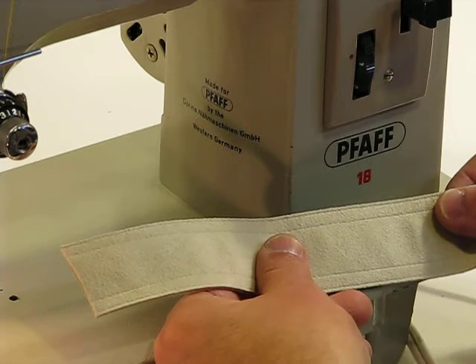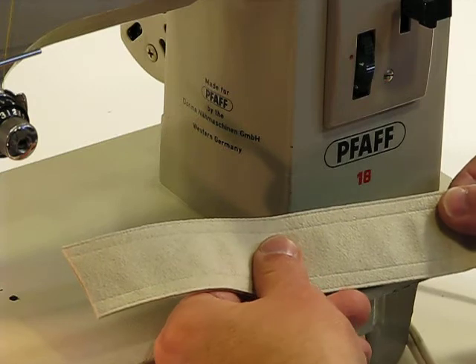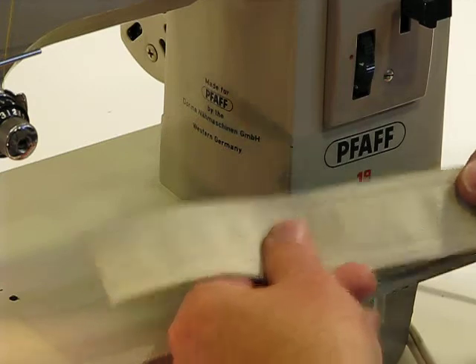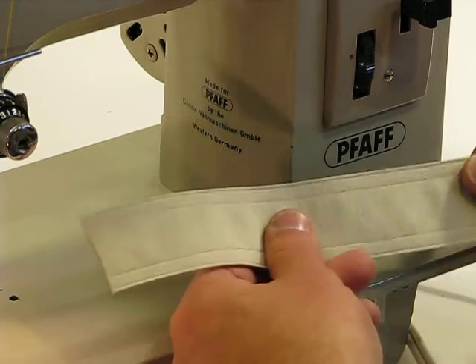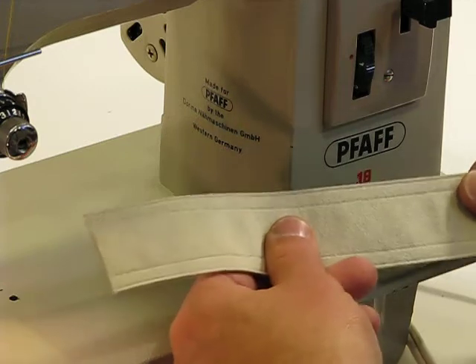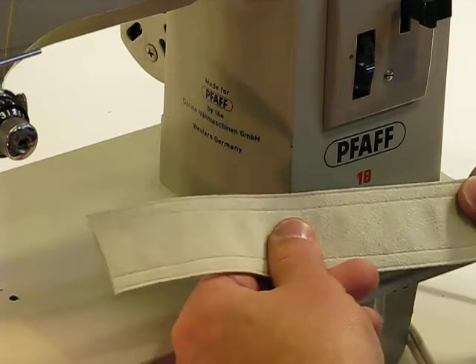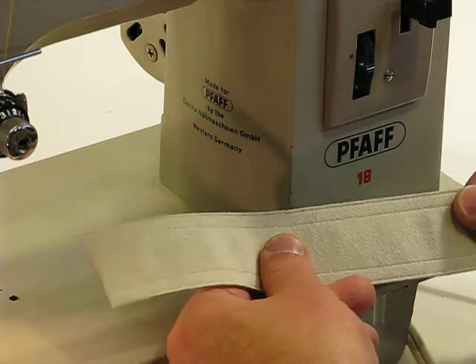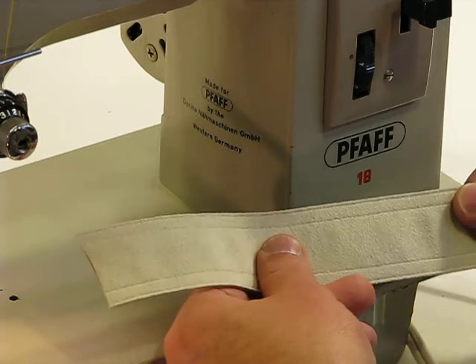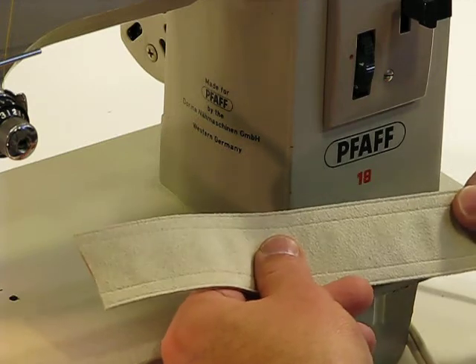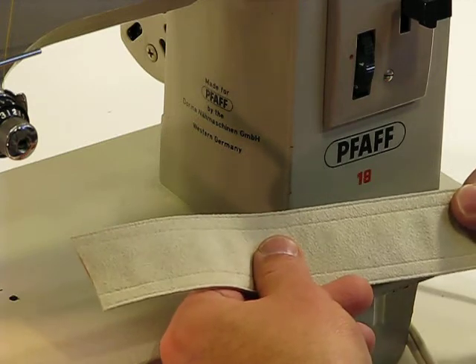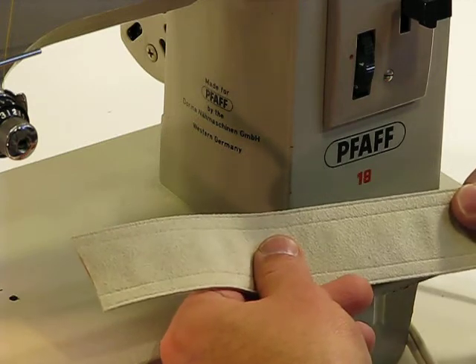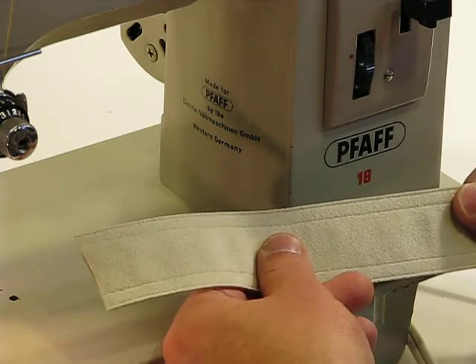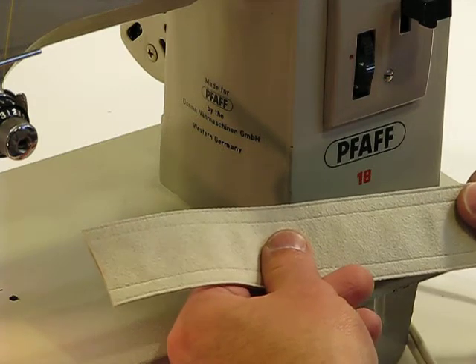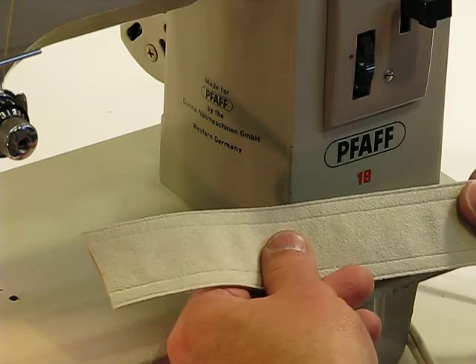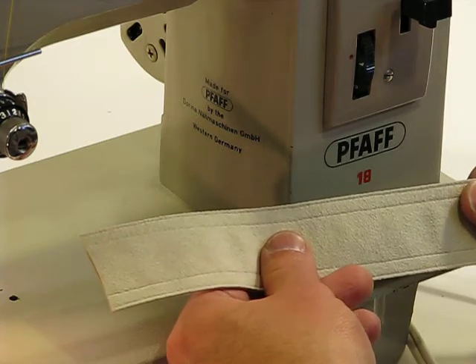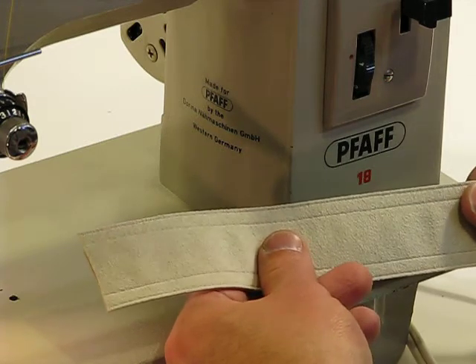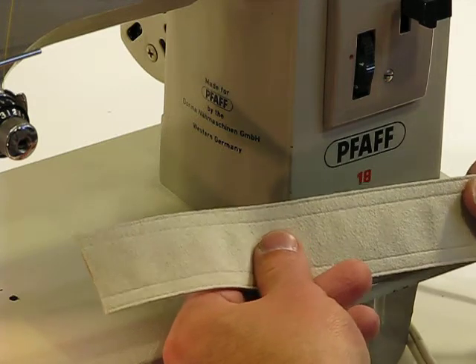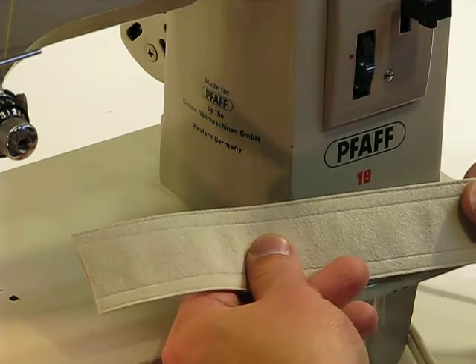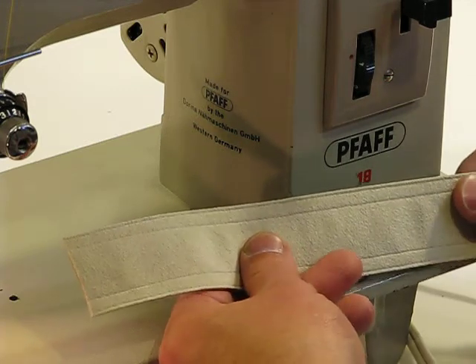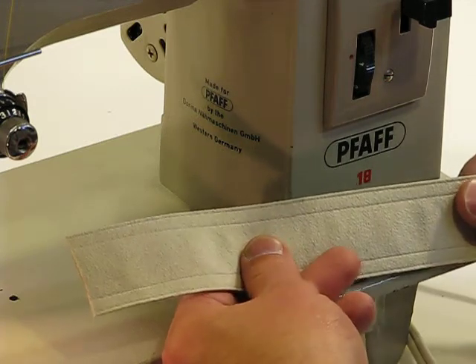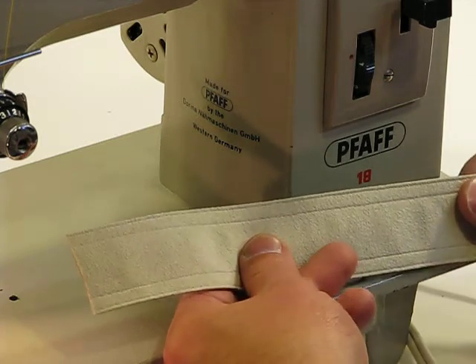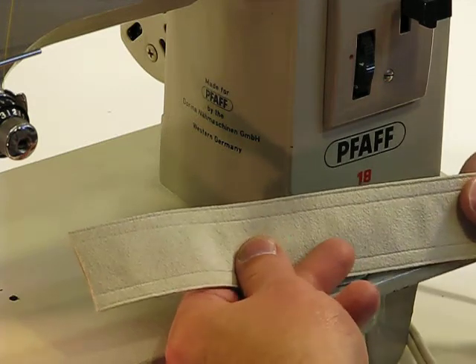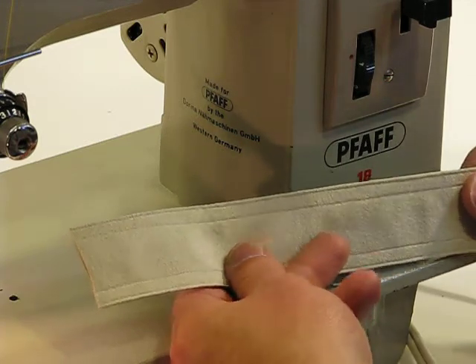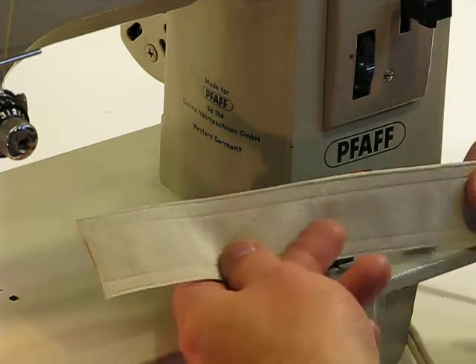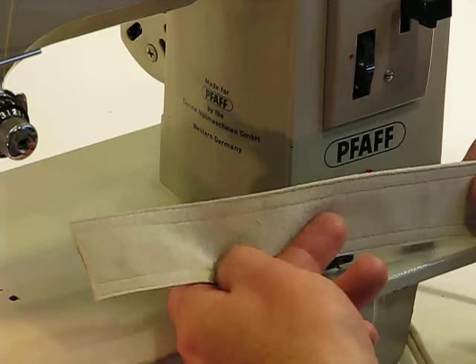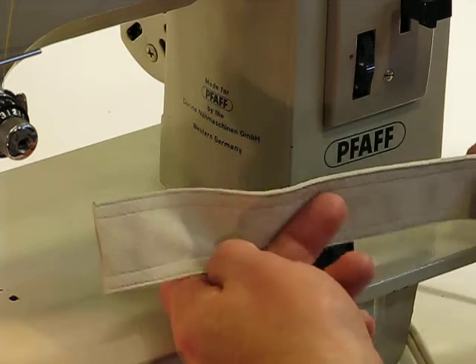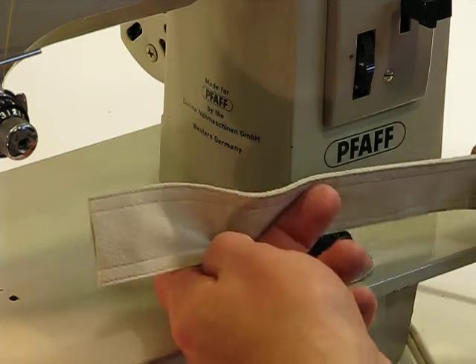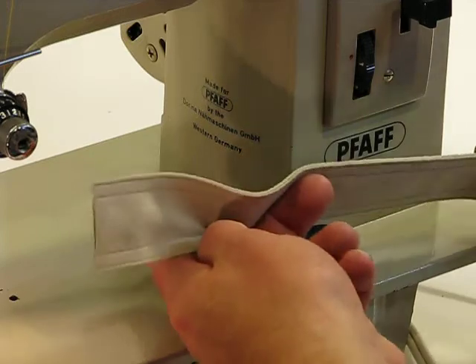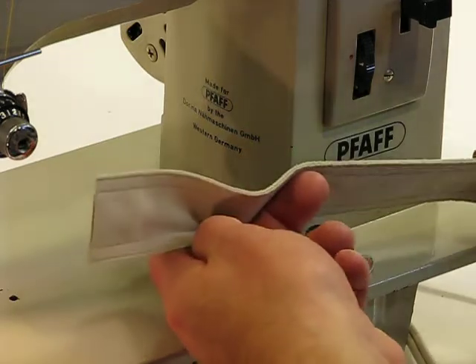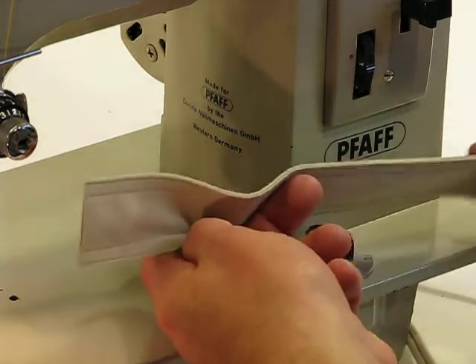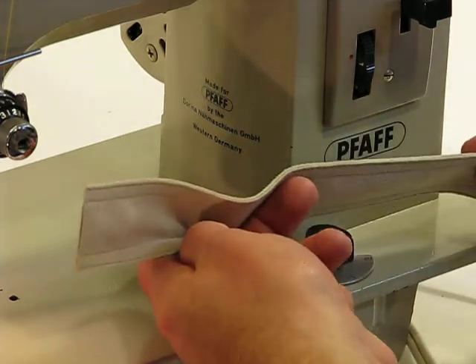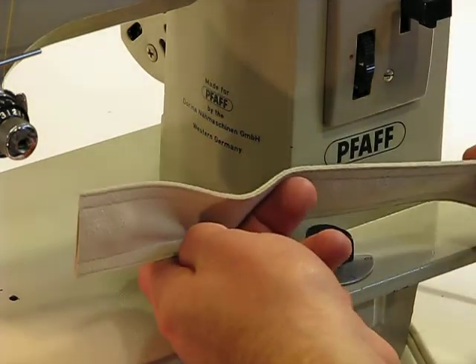What we're going to do now is demonstrate a sew-off on some suede. We do have buyers that express an interest in sewing suede.